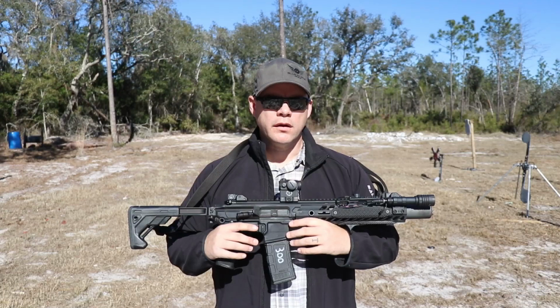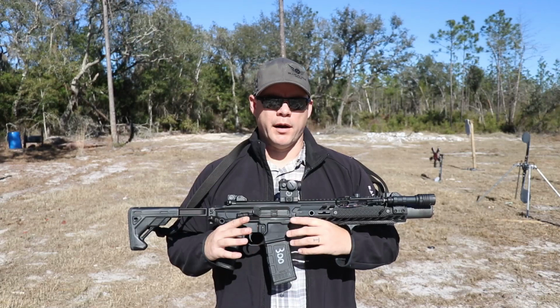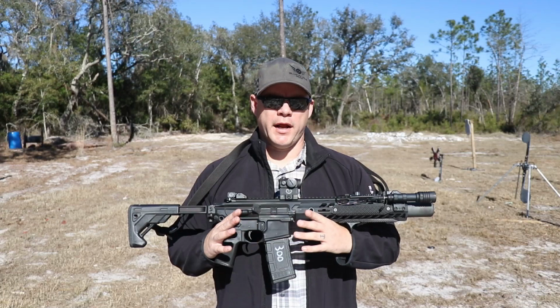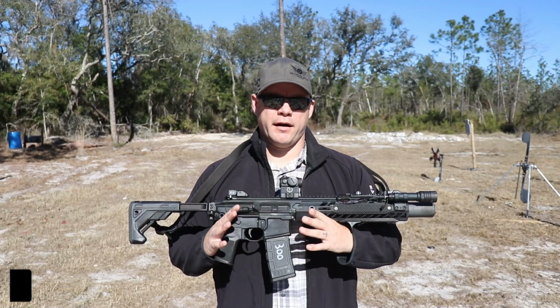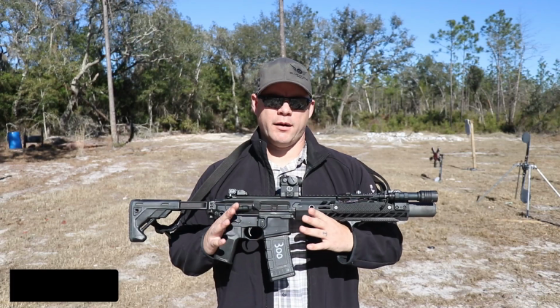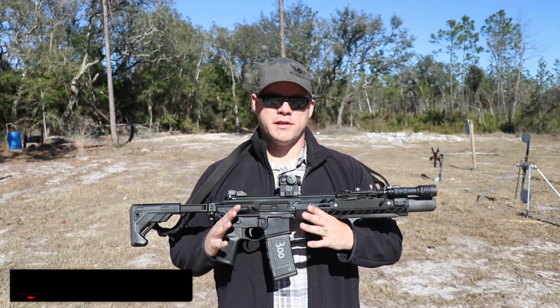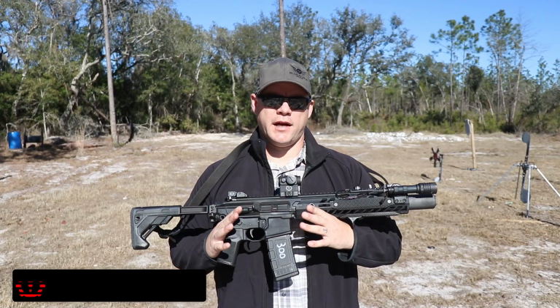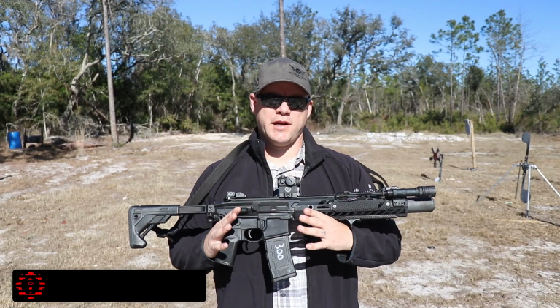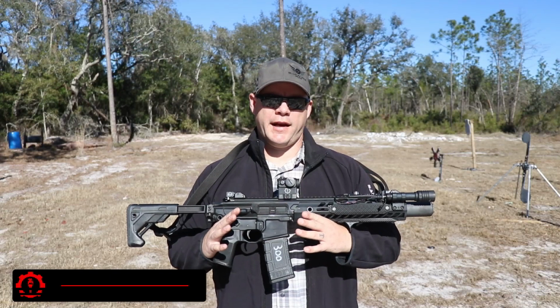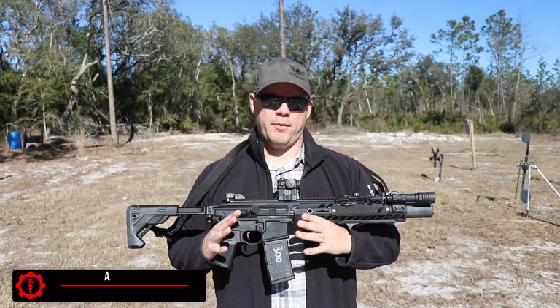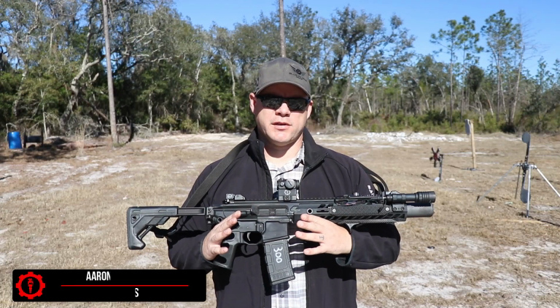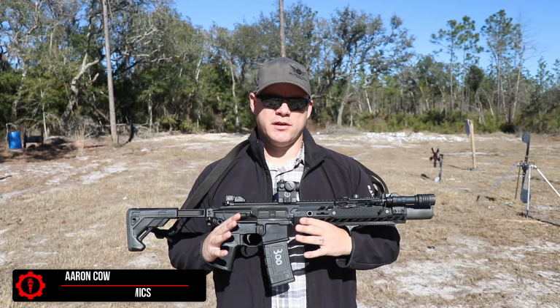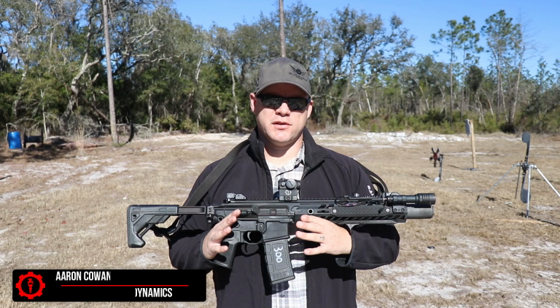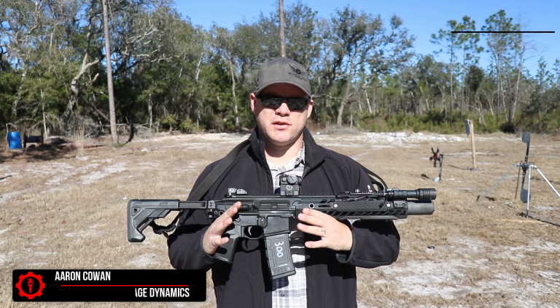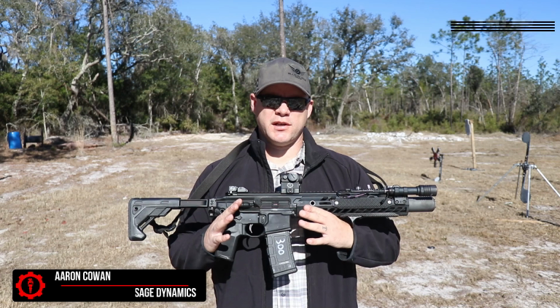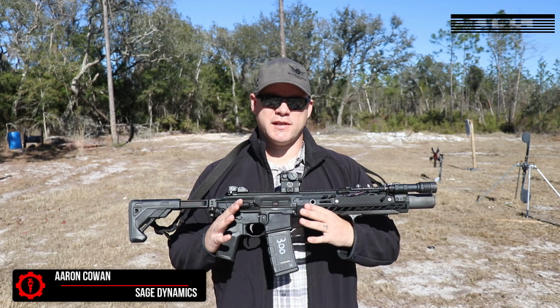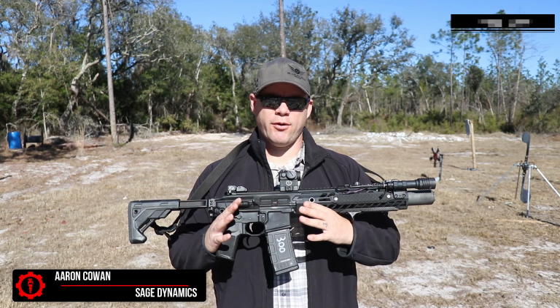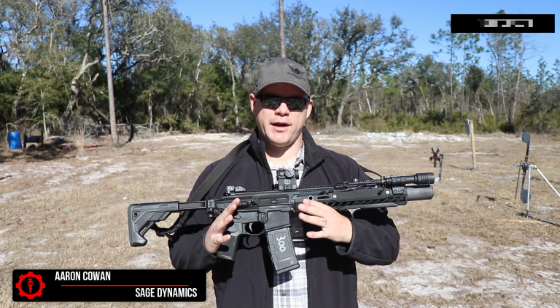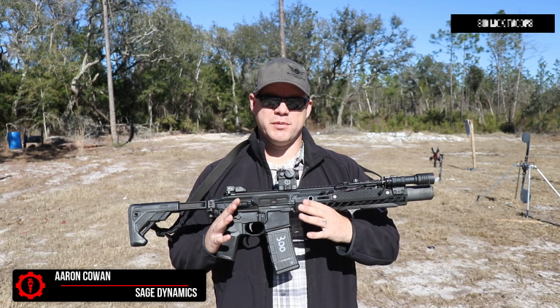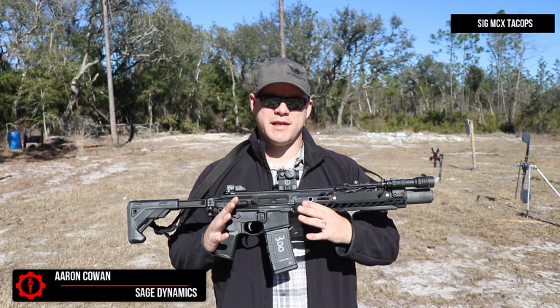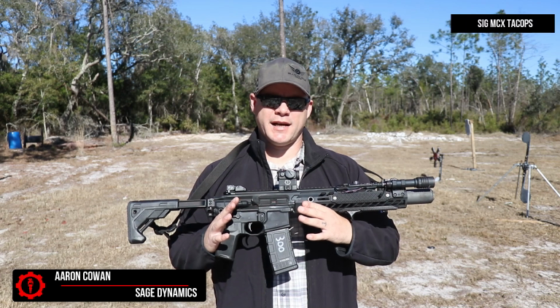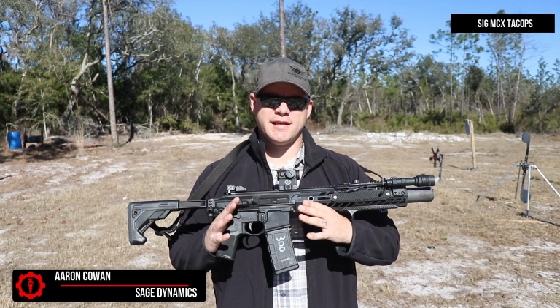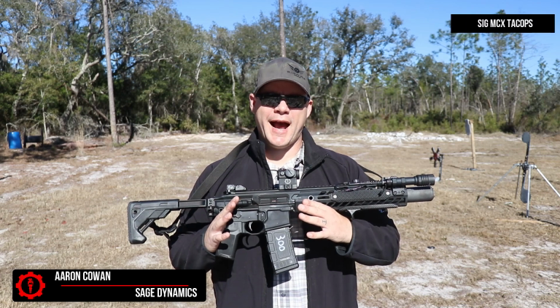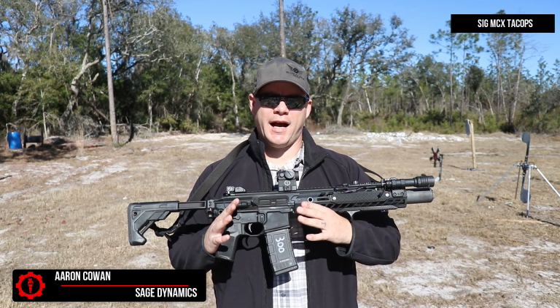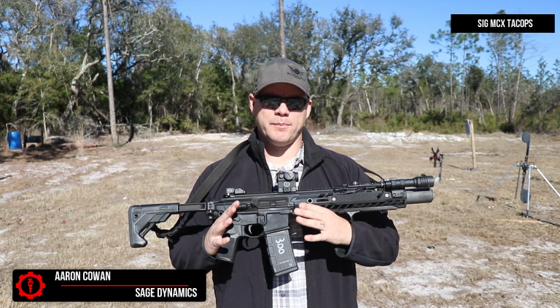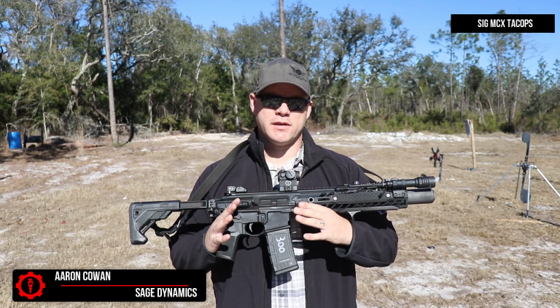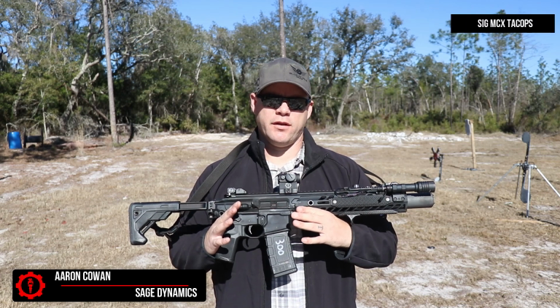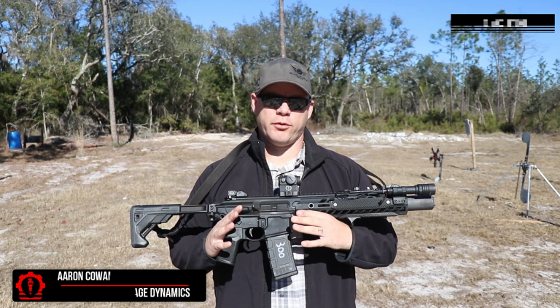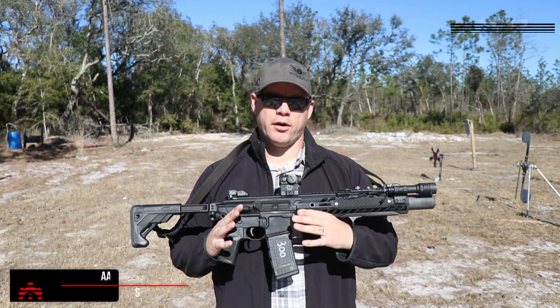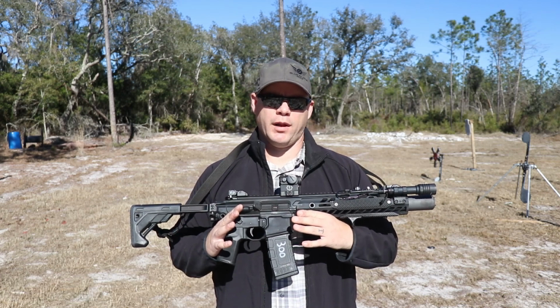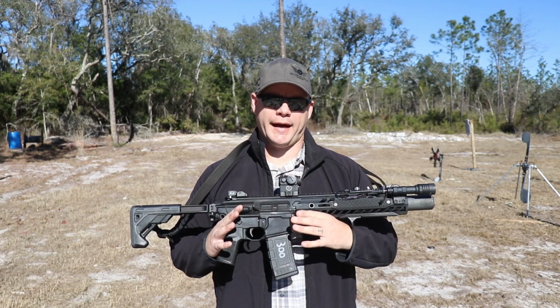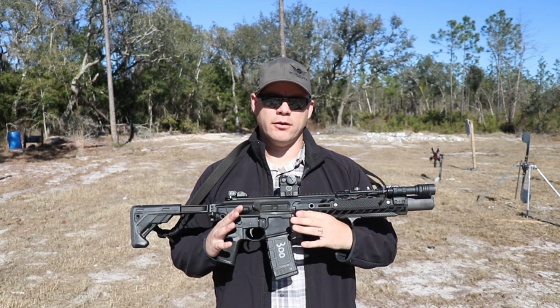Hey everybody, Aaron Cowen, Sage Dynamics, and this is the Sig Sauer MCX TAC OPS in 300 Blackout.